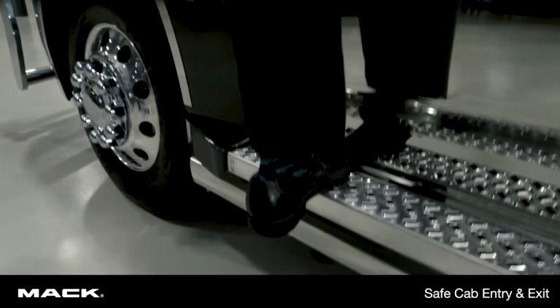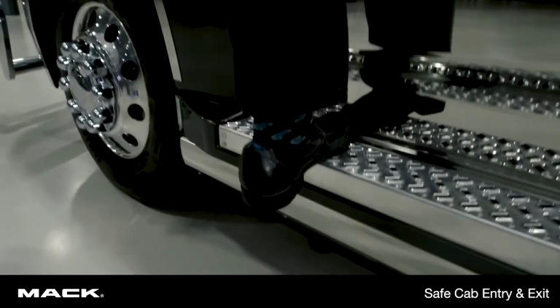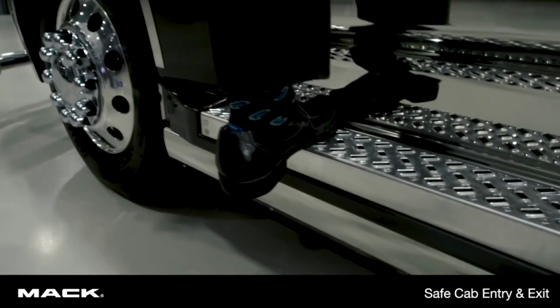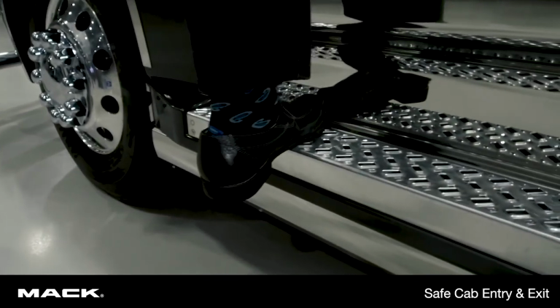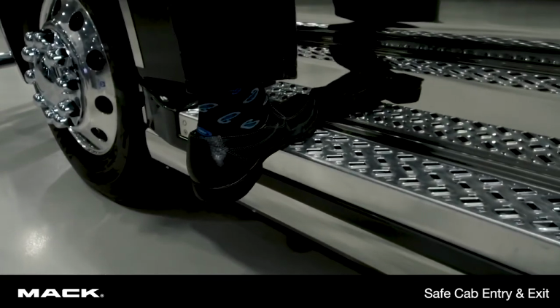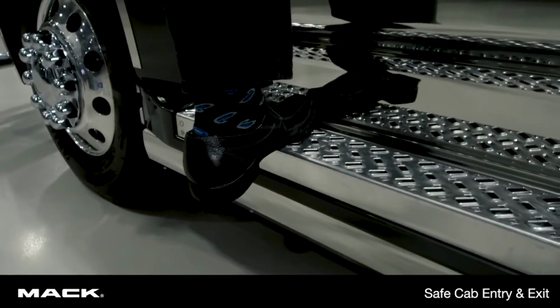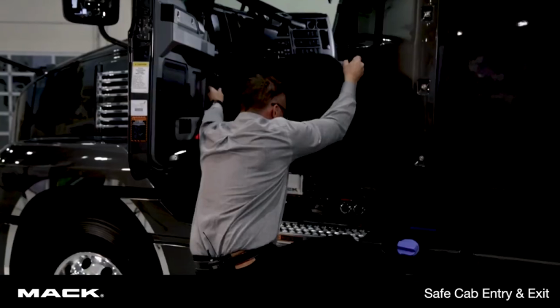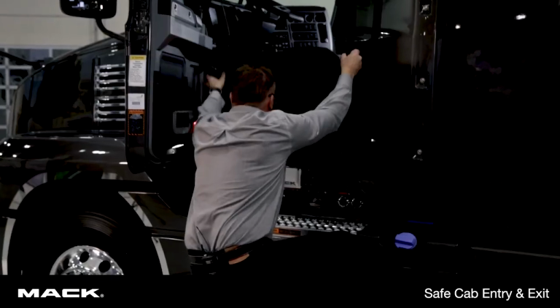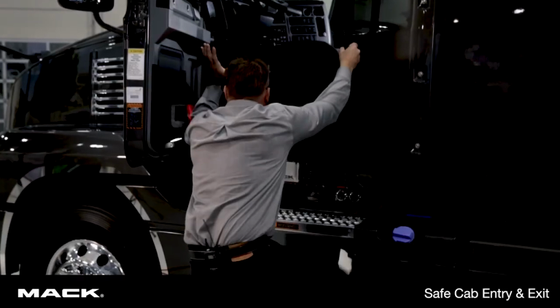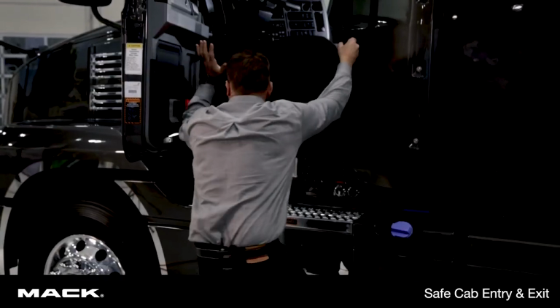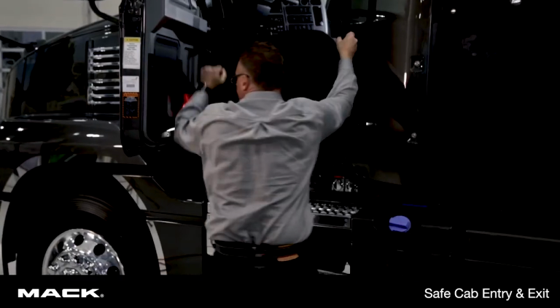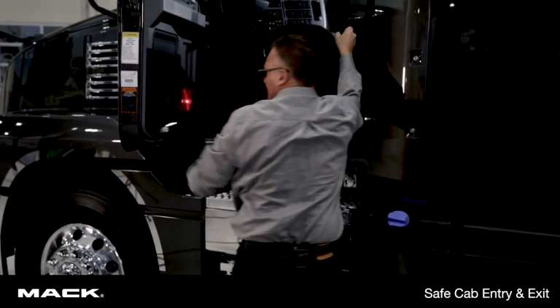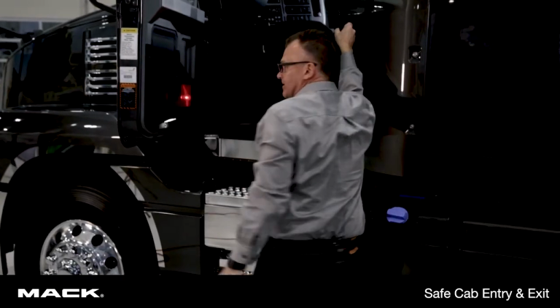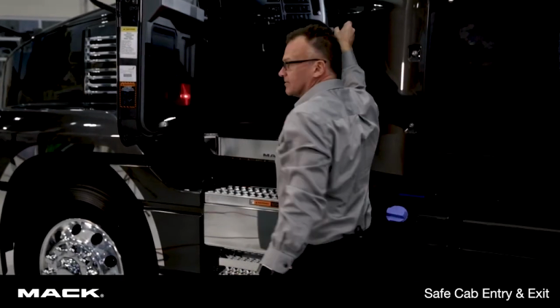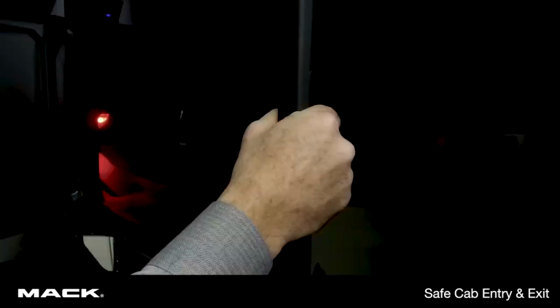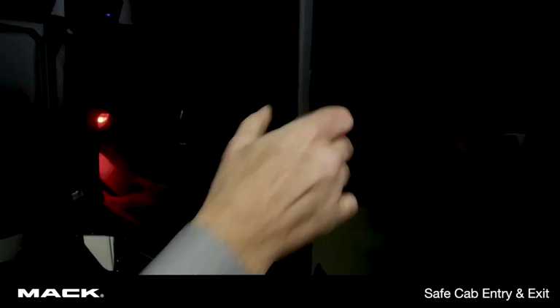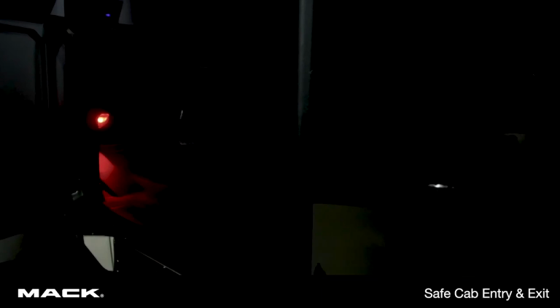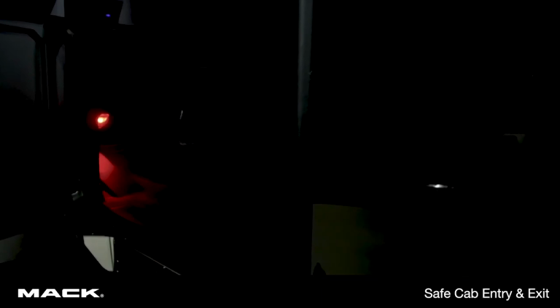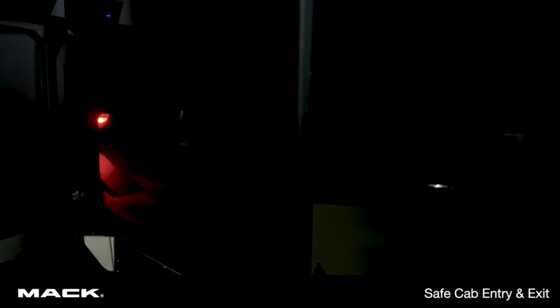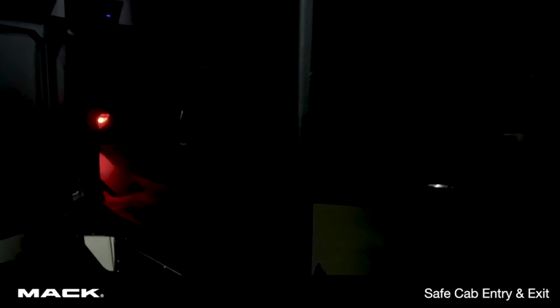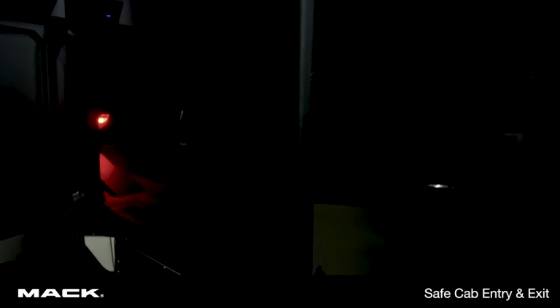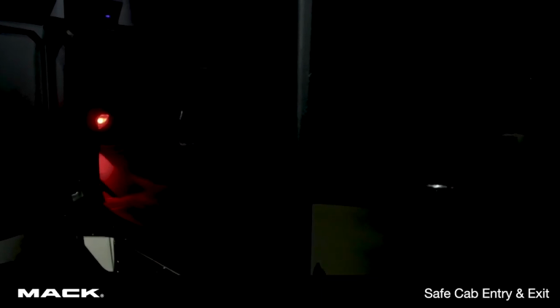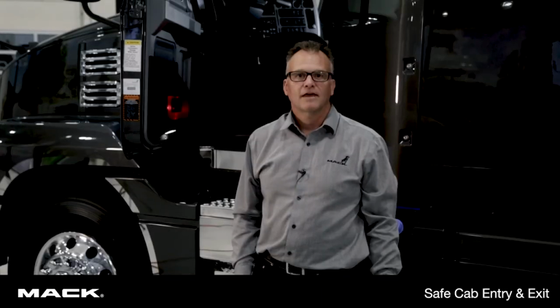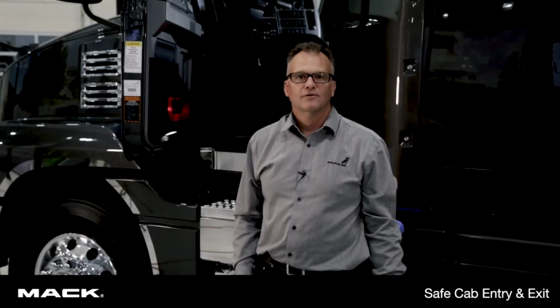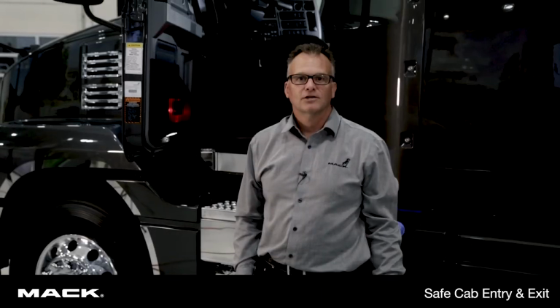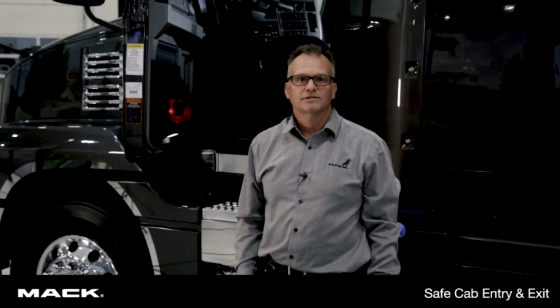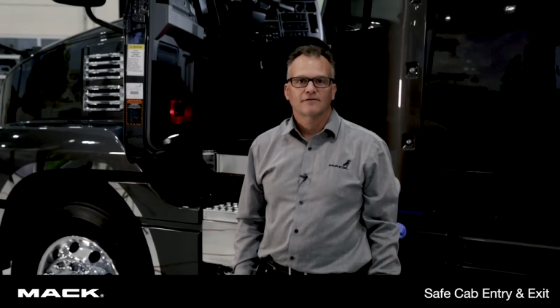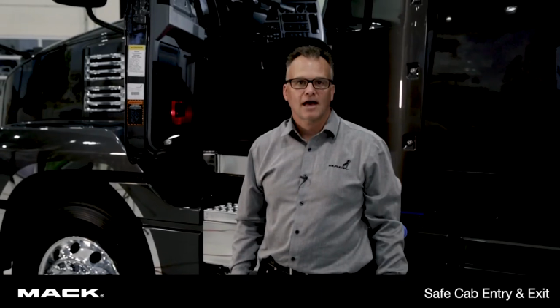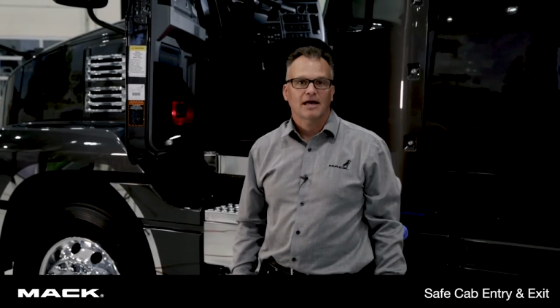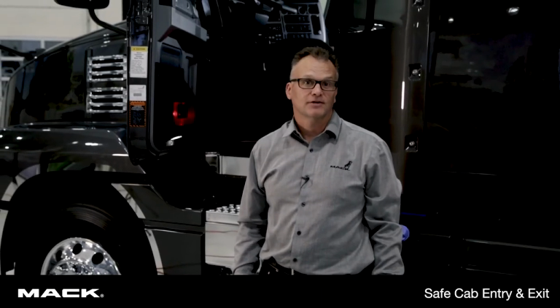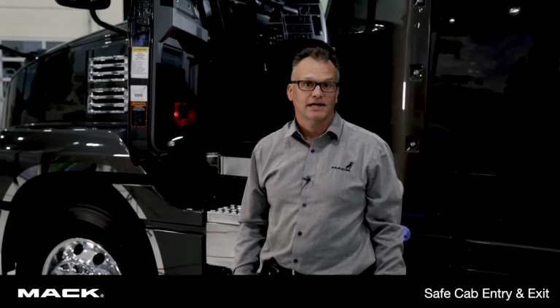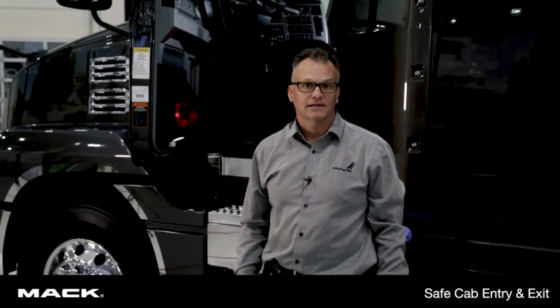Moving down, I slide my hand down, I can release the grab handle and I'm on the ground safely. Thanks for watching Safe Cab Entry and Exit.